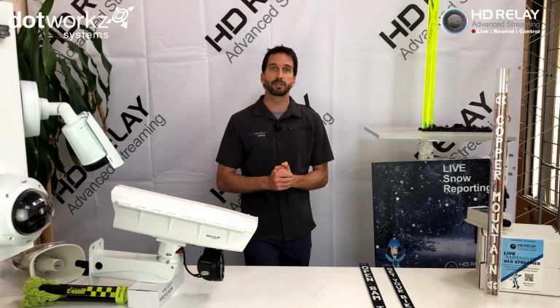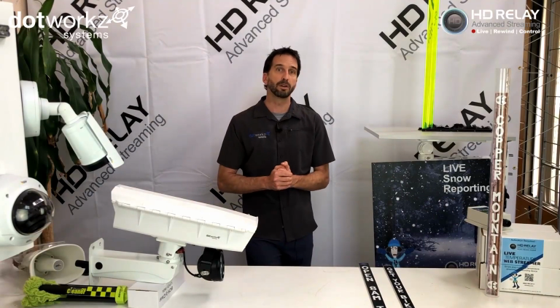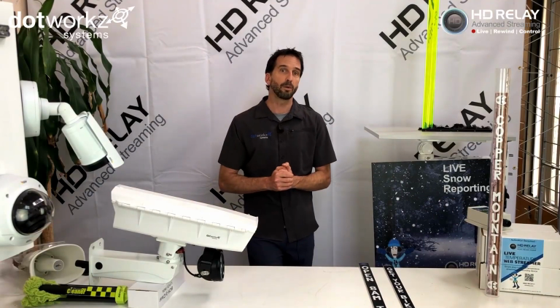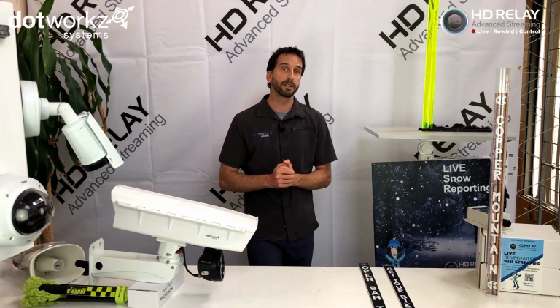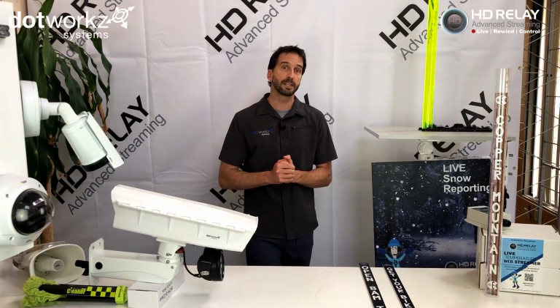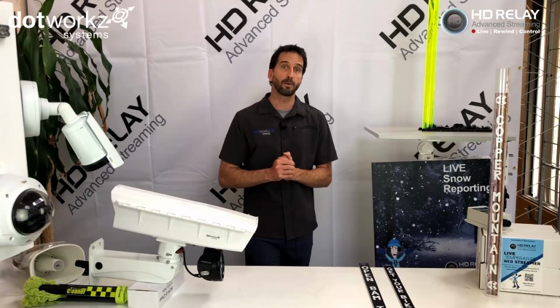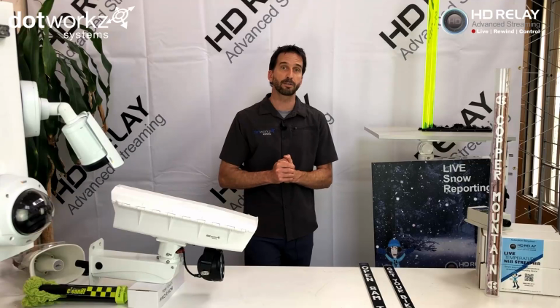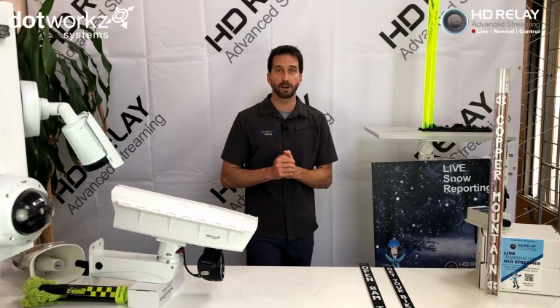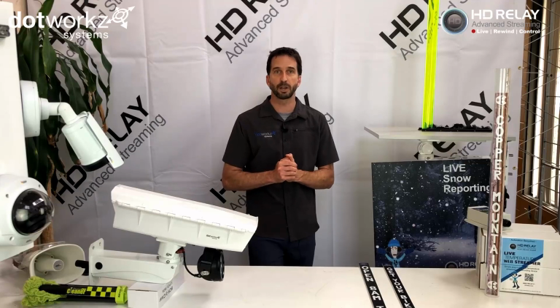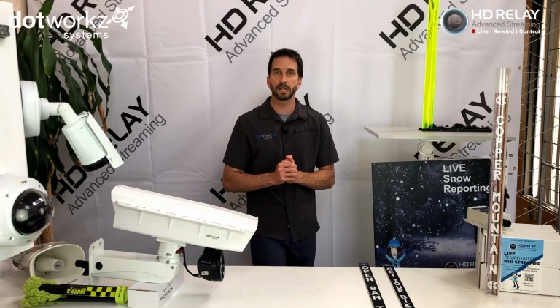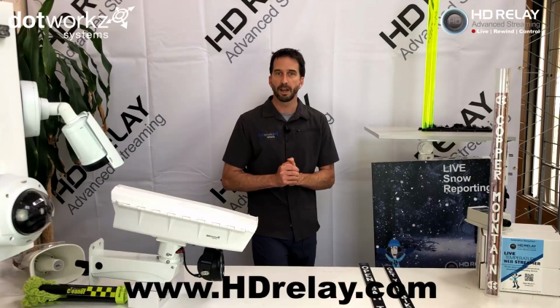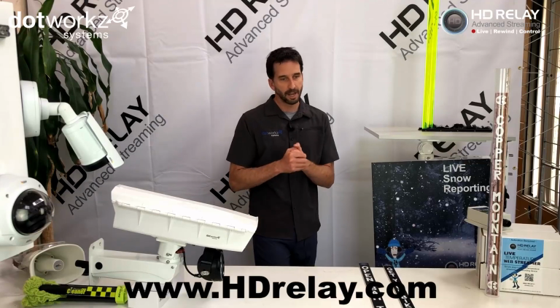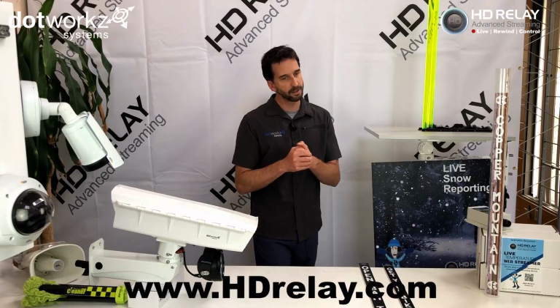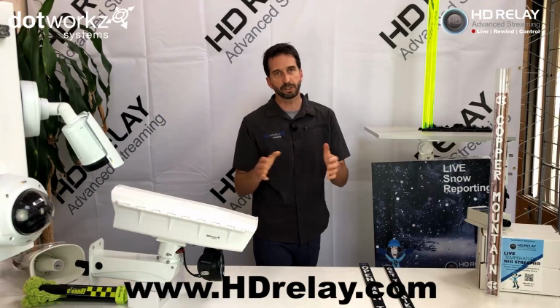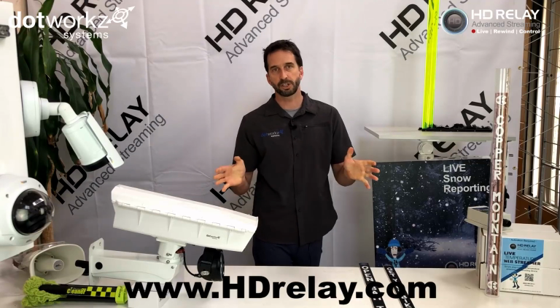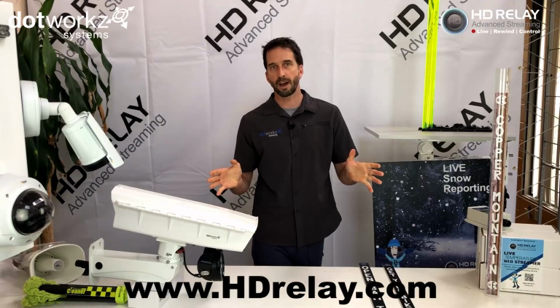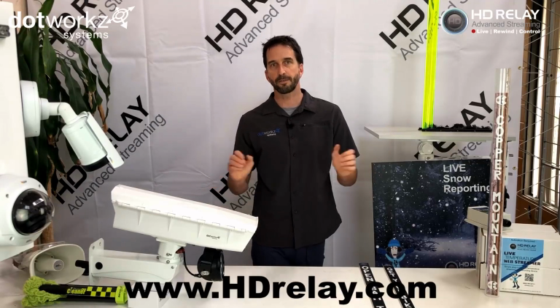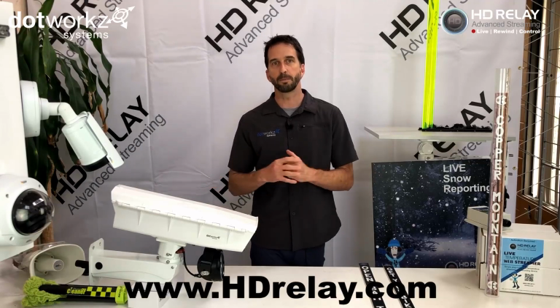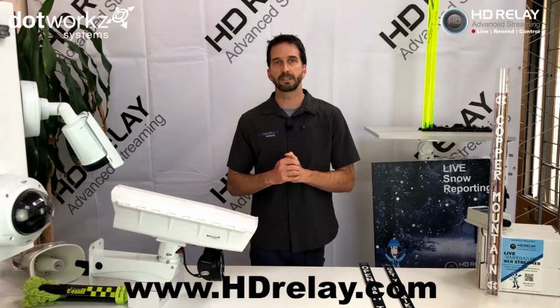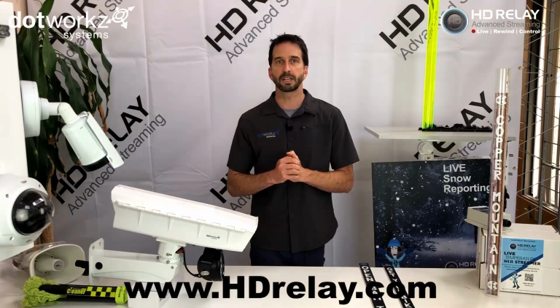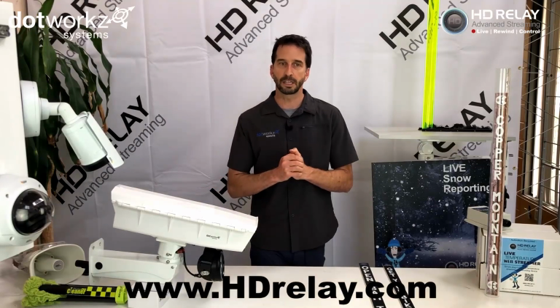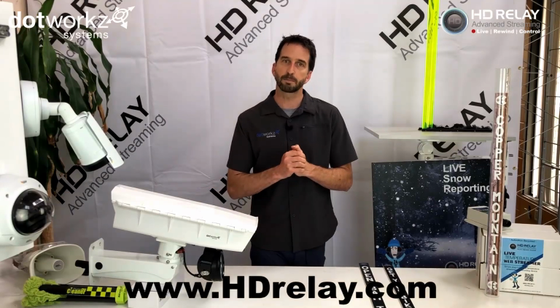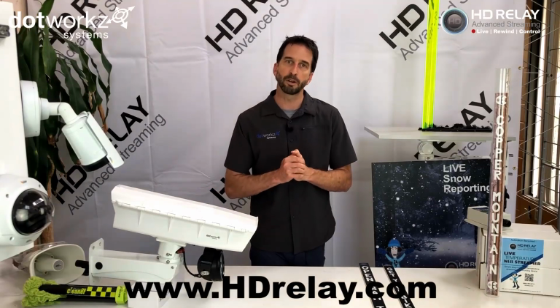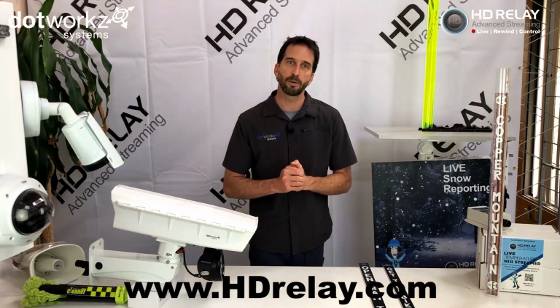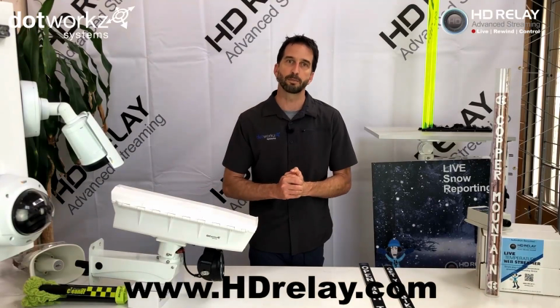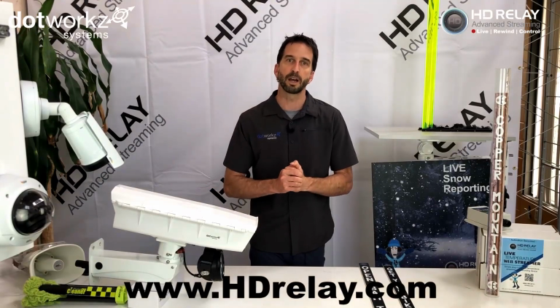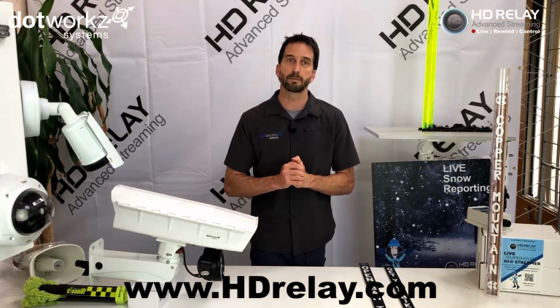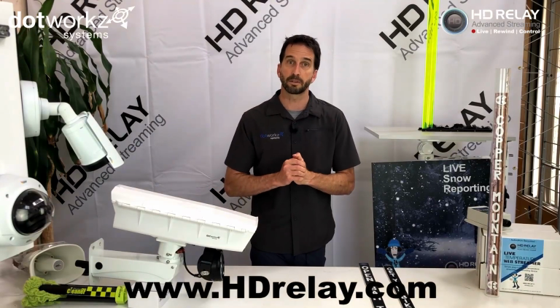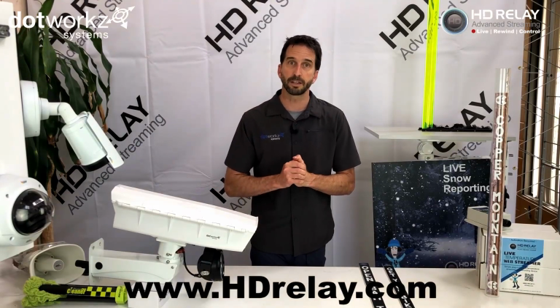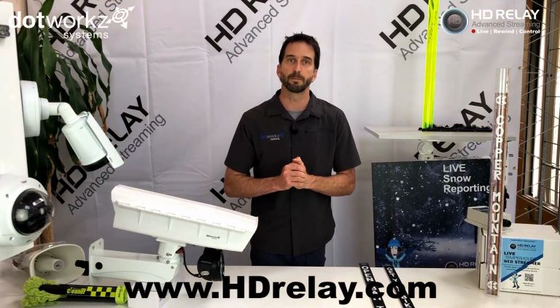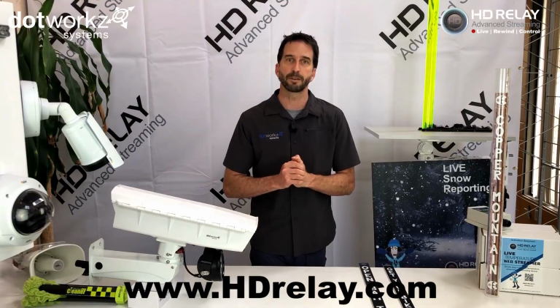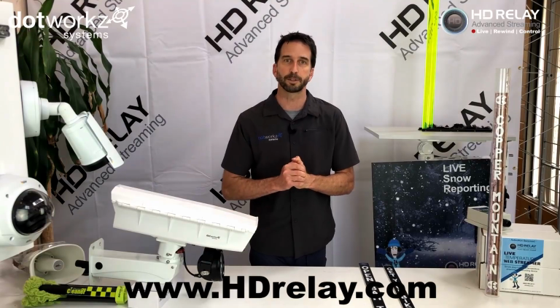This is Will with Dotworks for HD Relay. Any questions you have, please look at the links below and they'd be glad to help. Thank you so much.